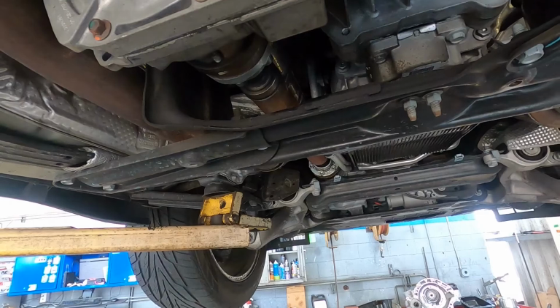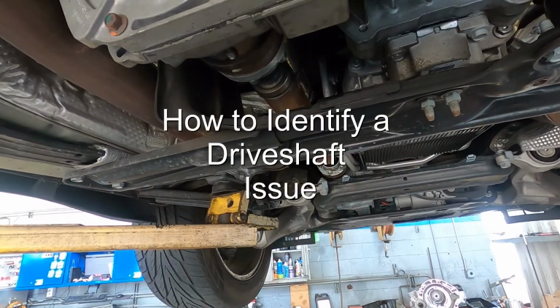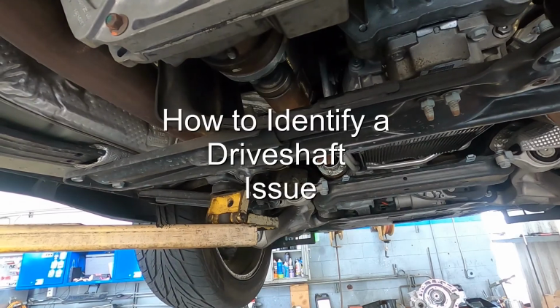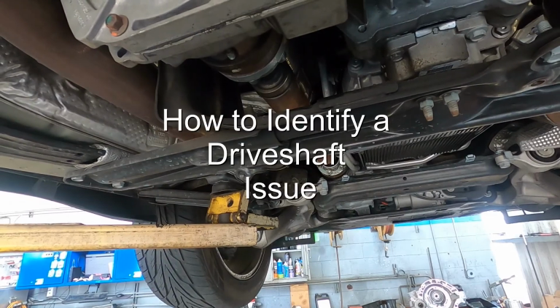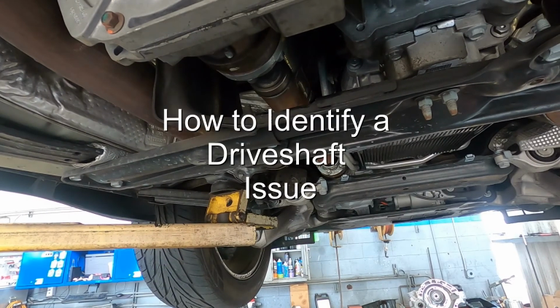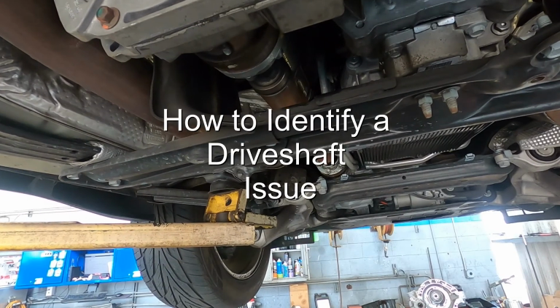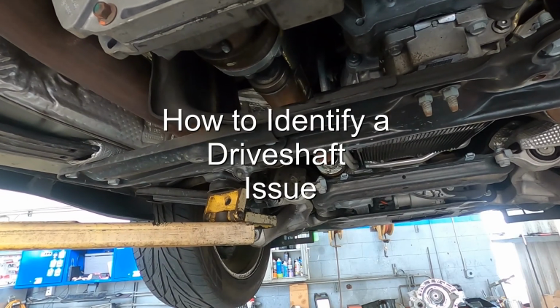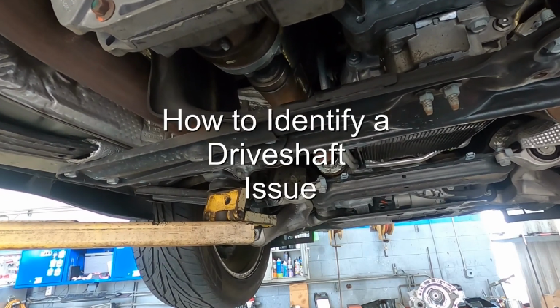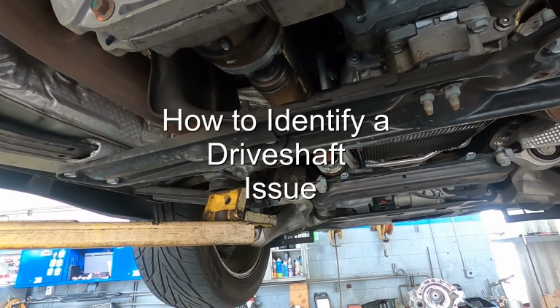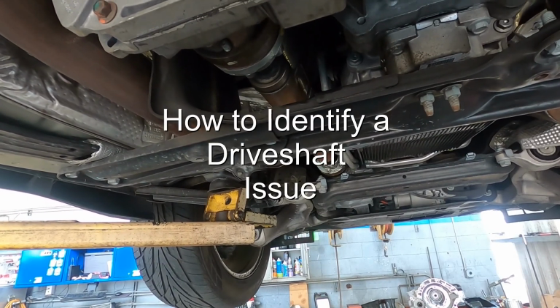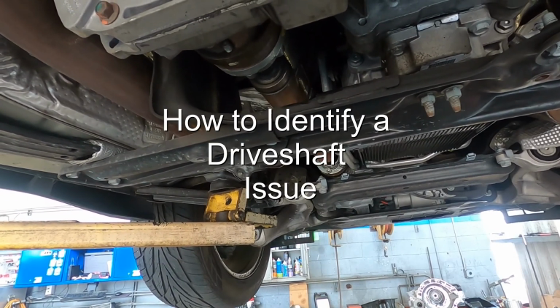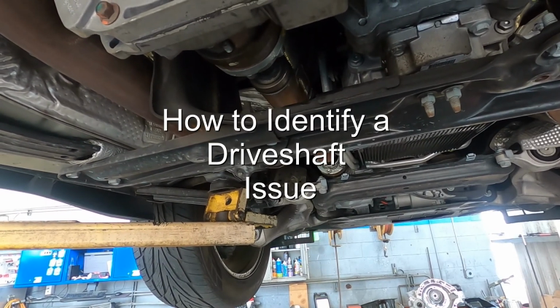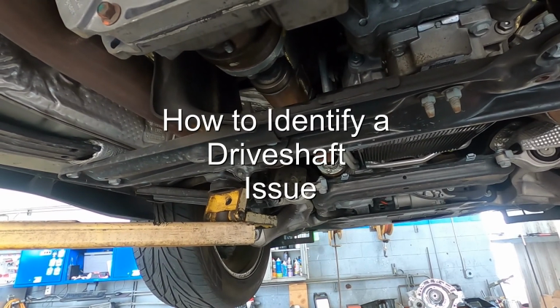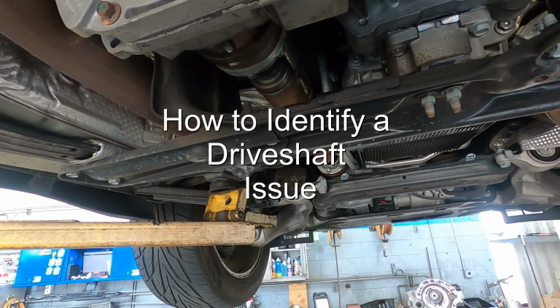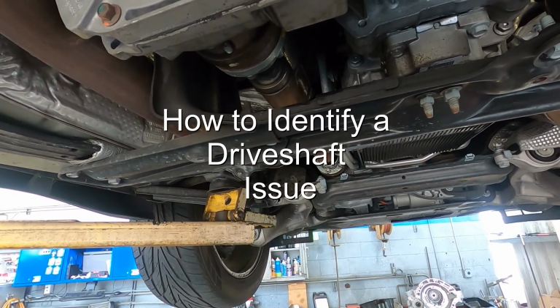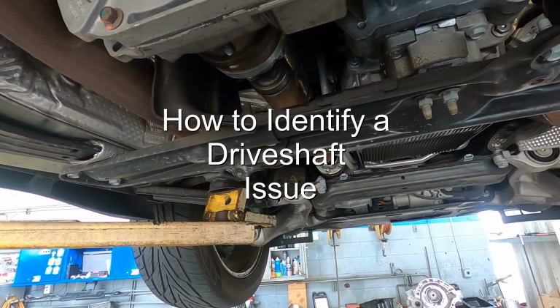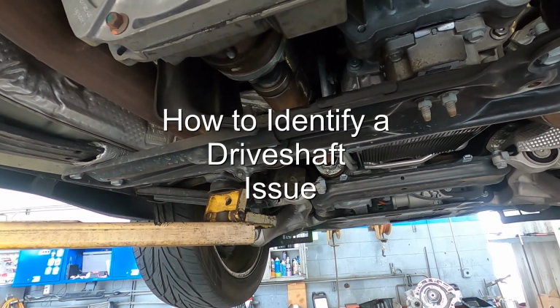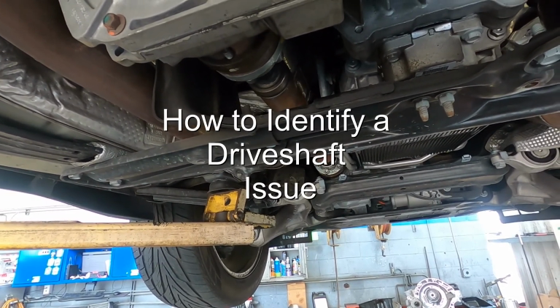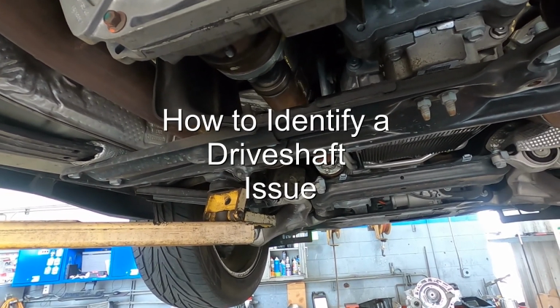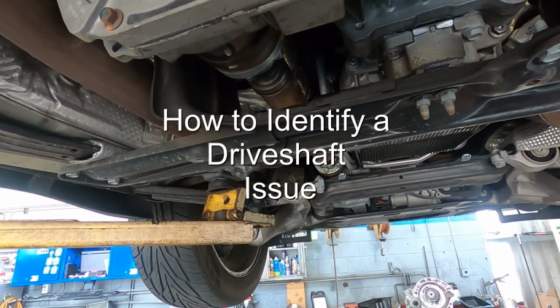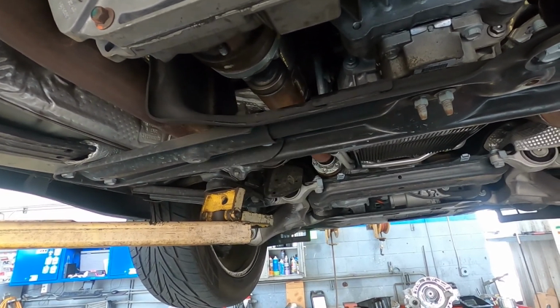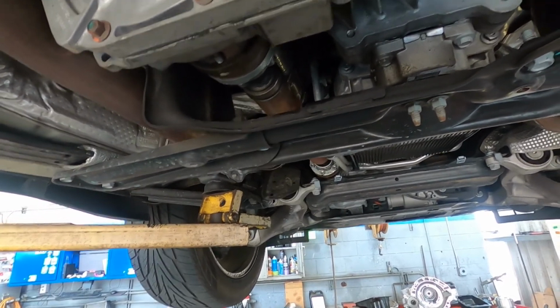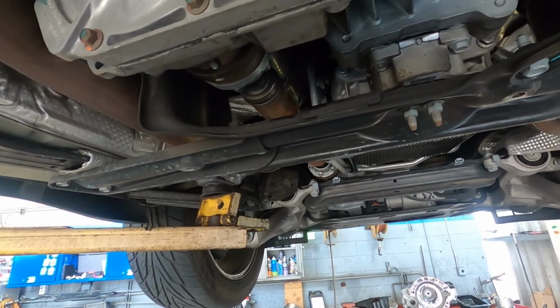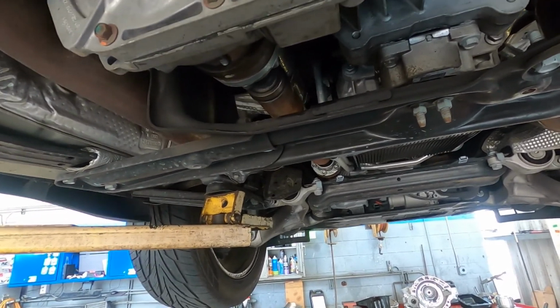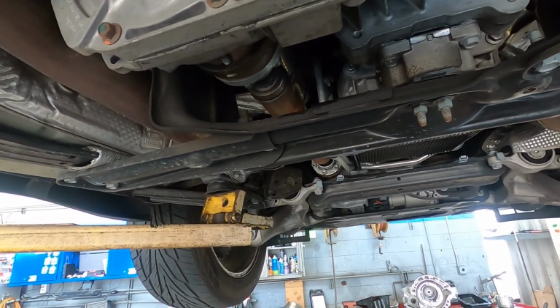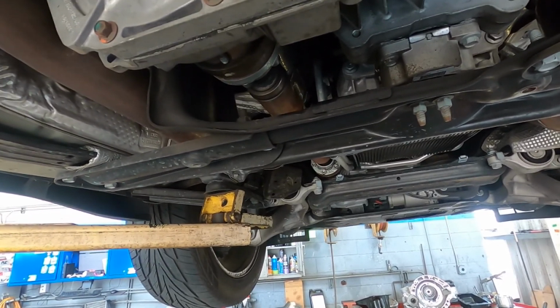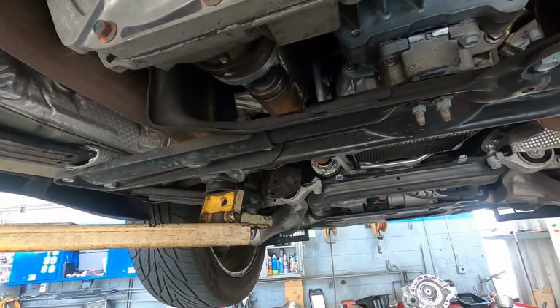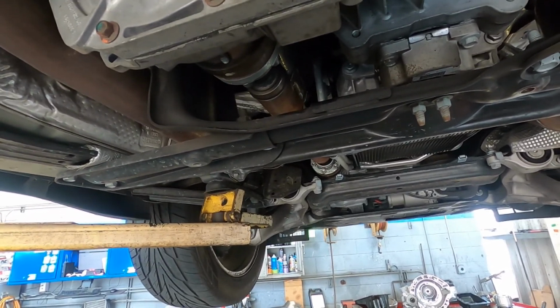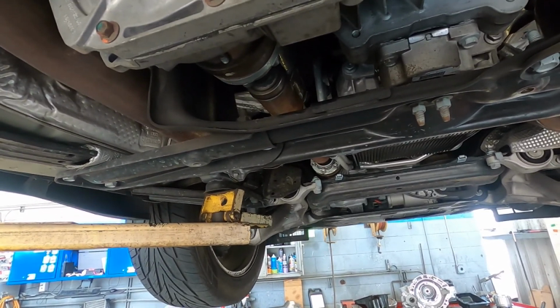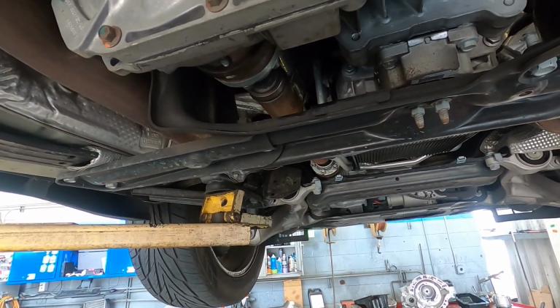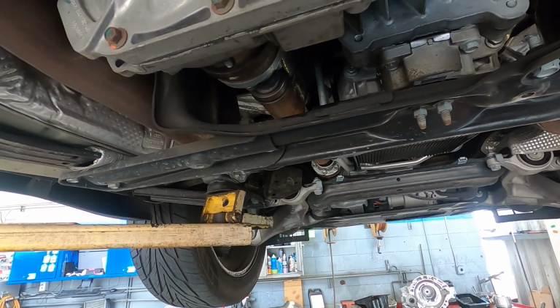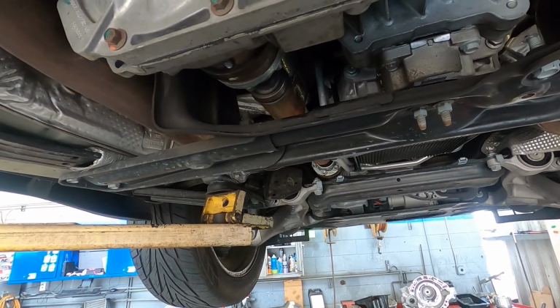Hey, how's it going everyone? What I wanted to do today is just give you a demonstration on removing a drive shaft.